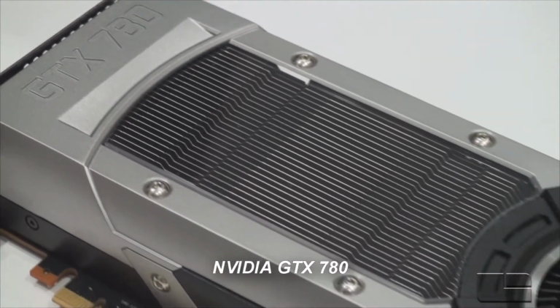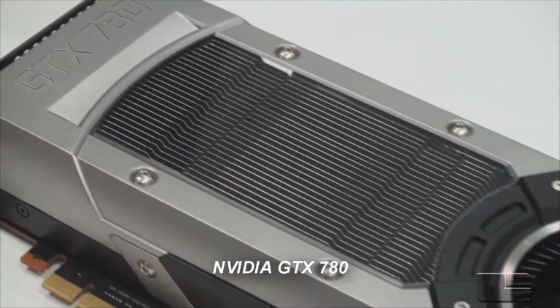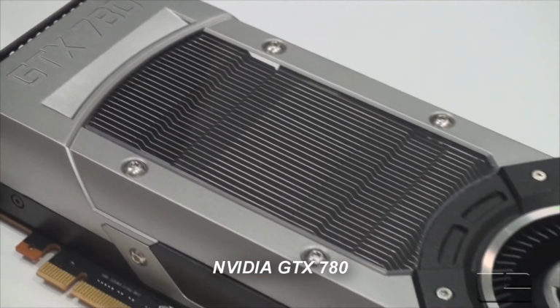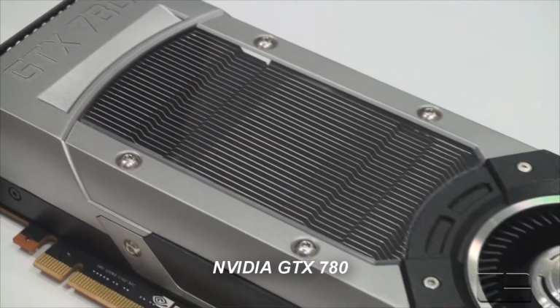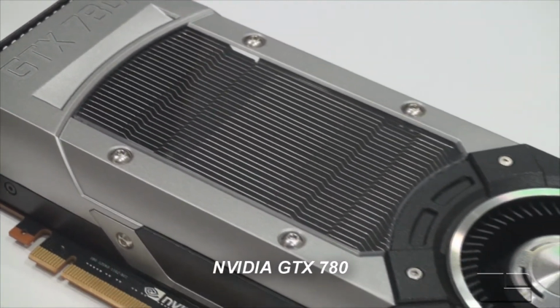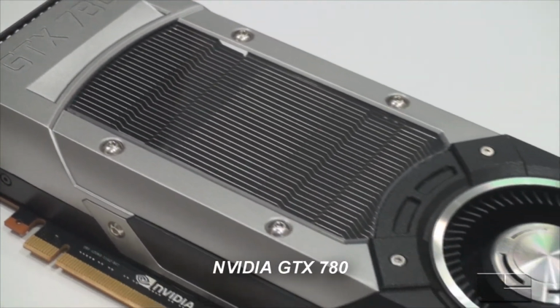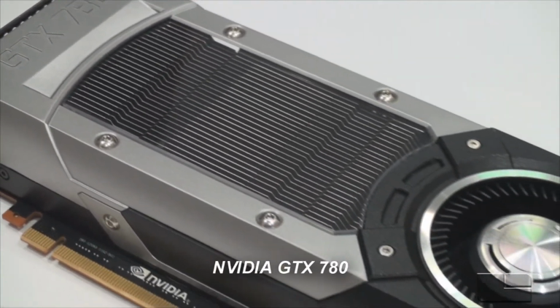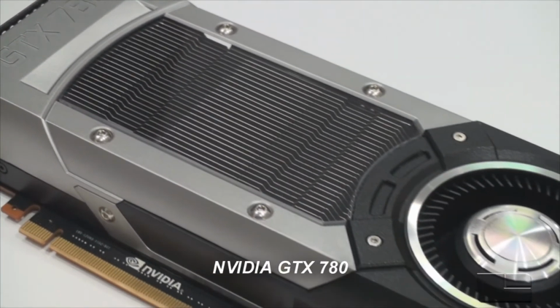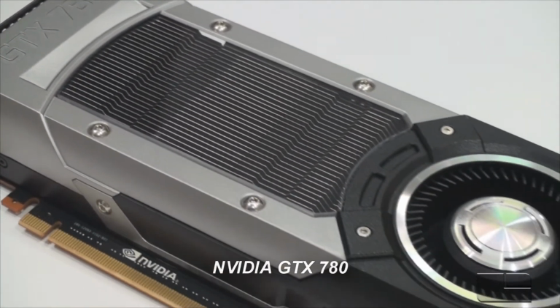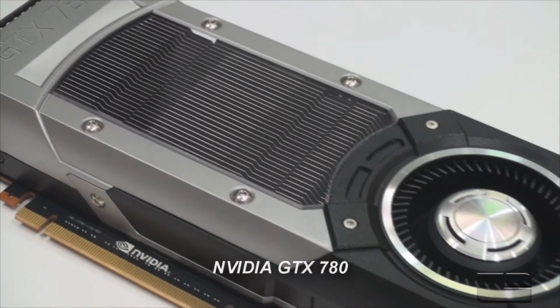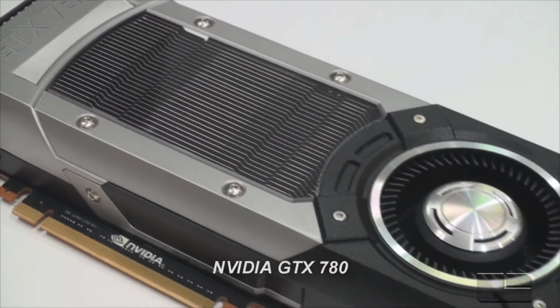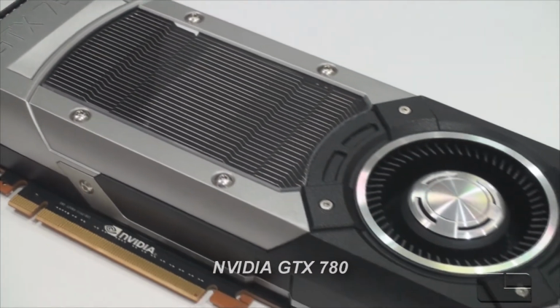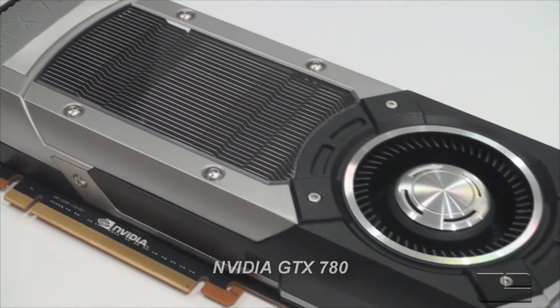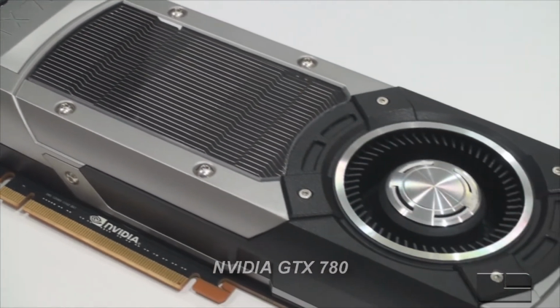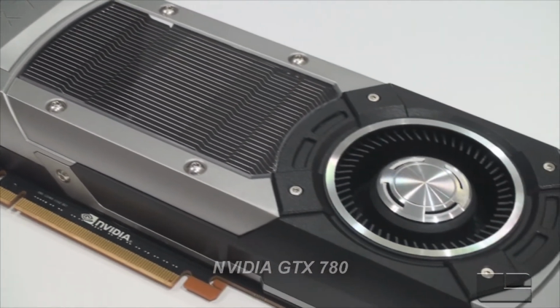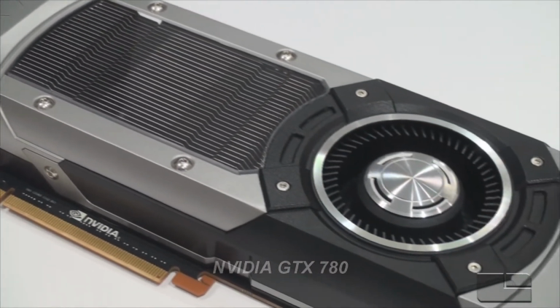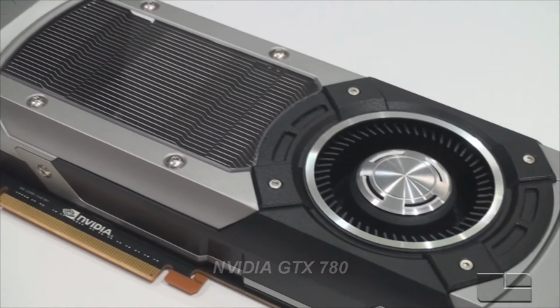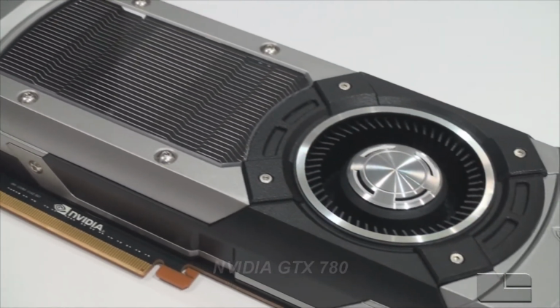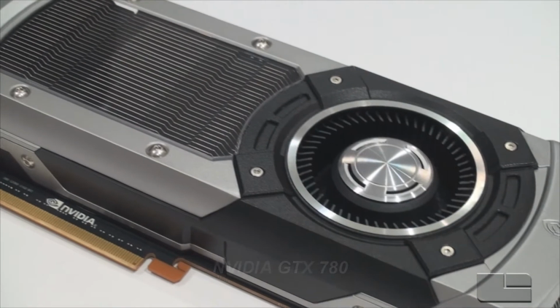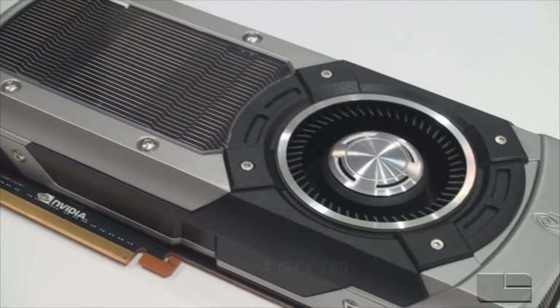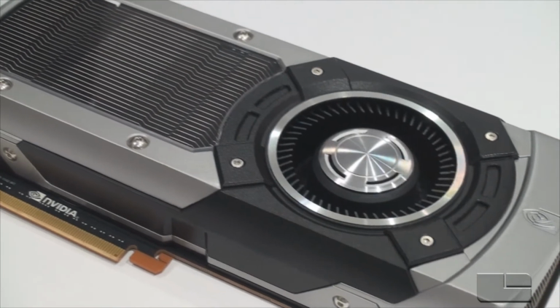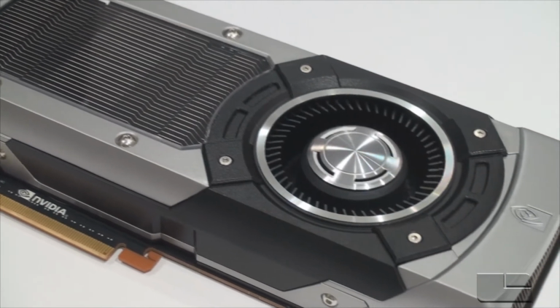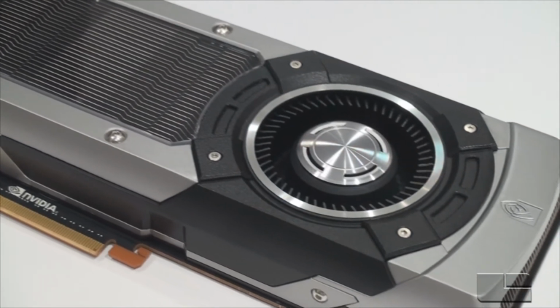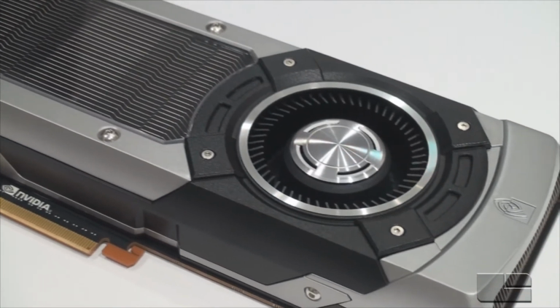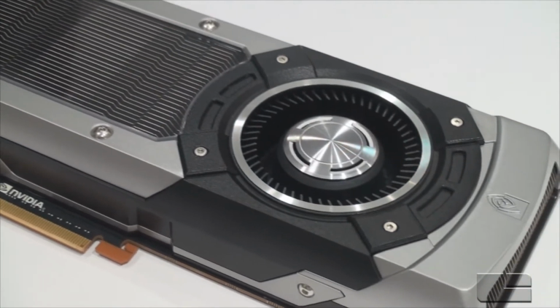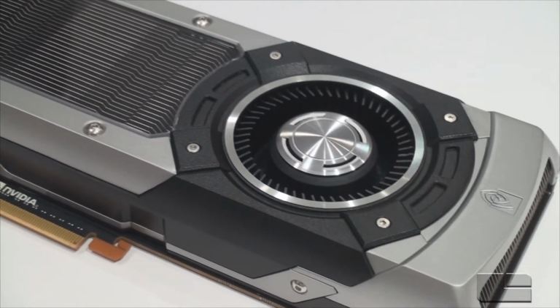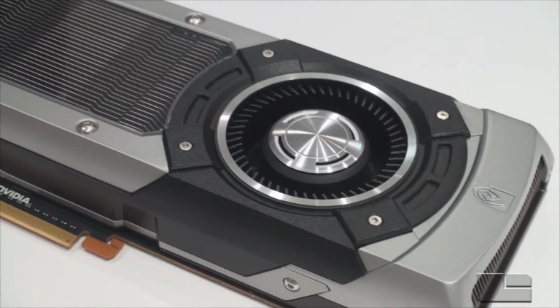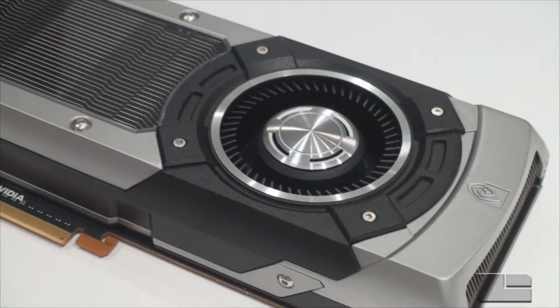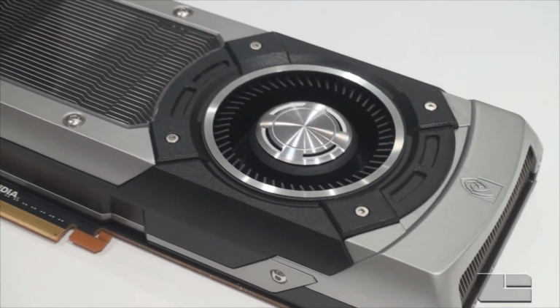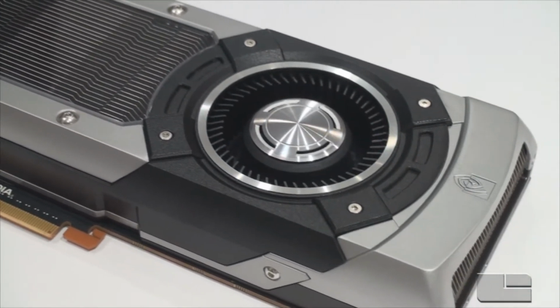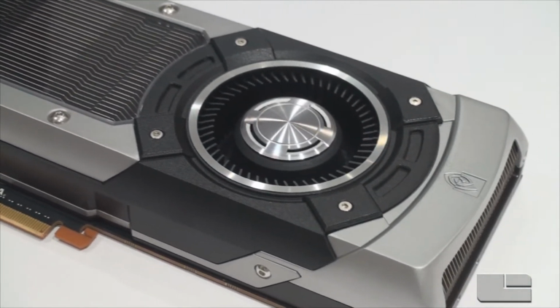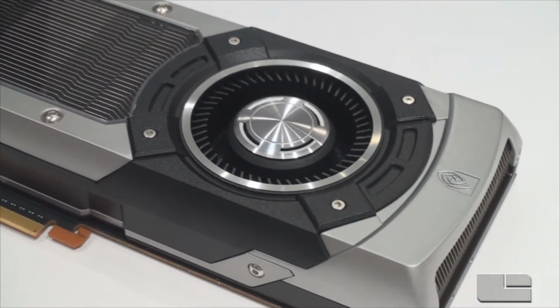It's very, very fast and is built to deliver just absolute premium gaming experiences.